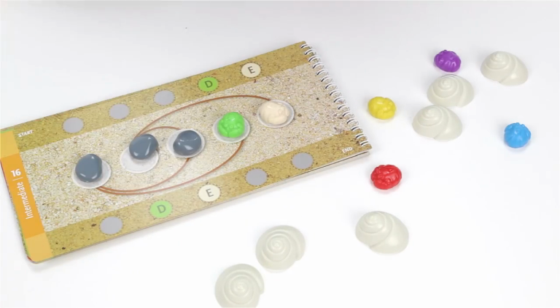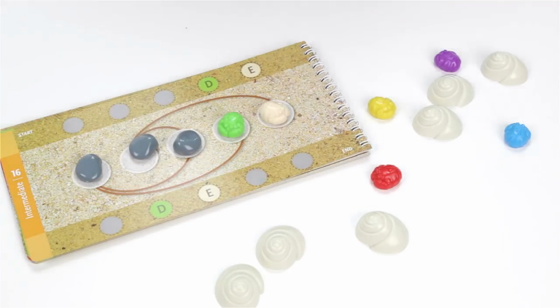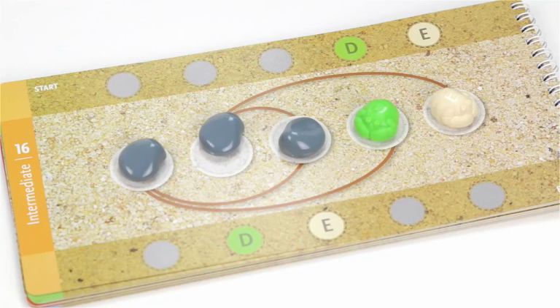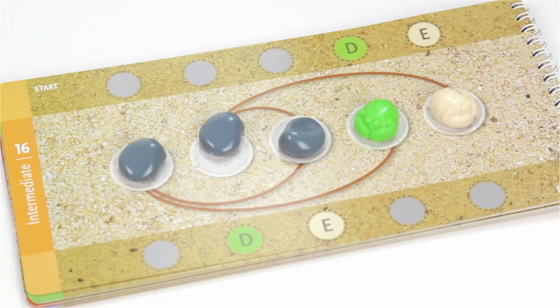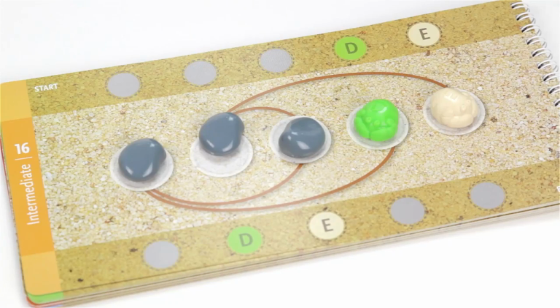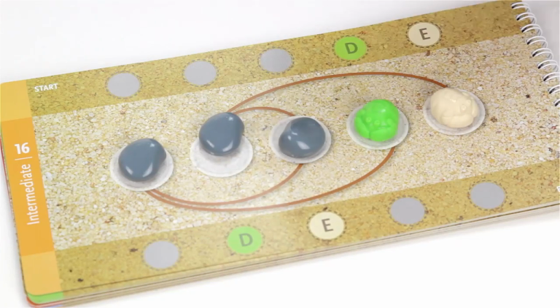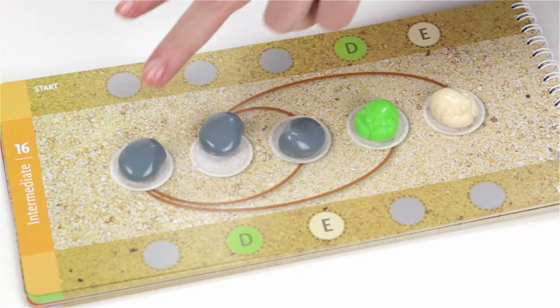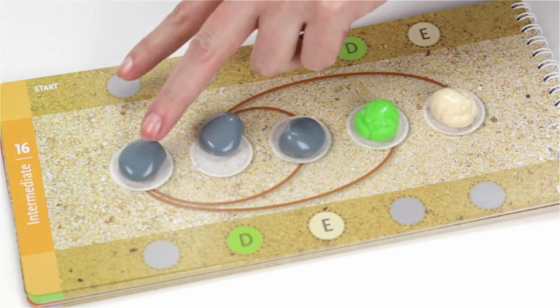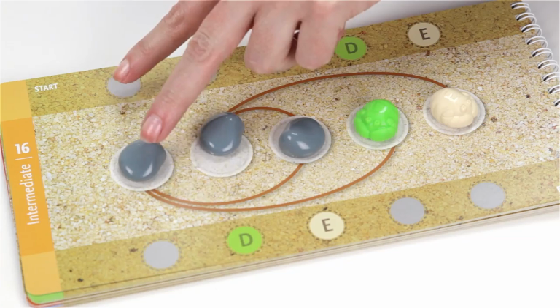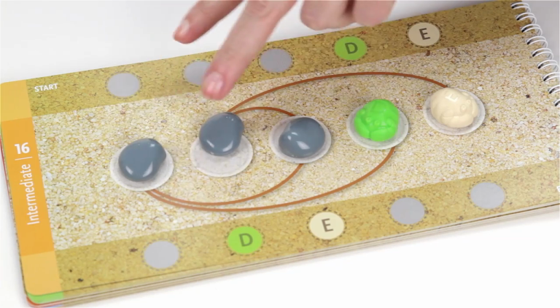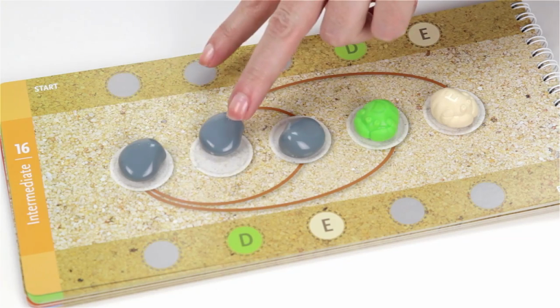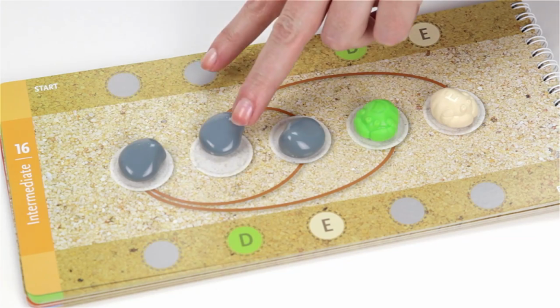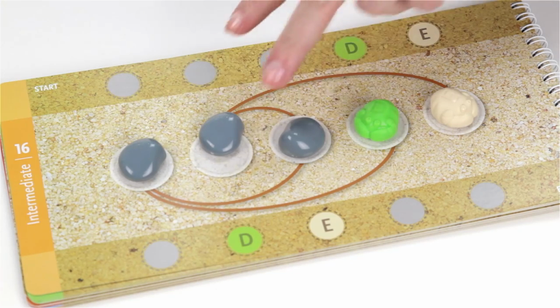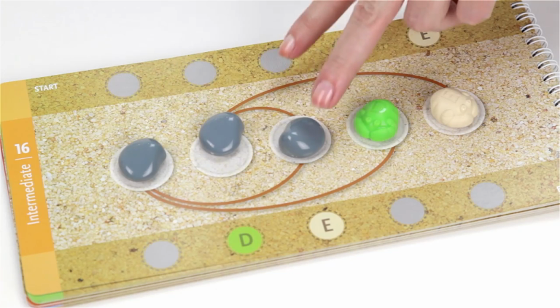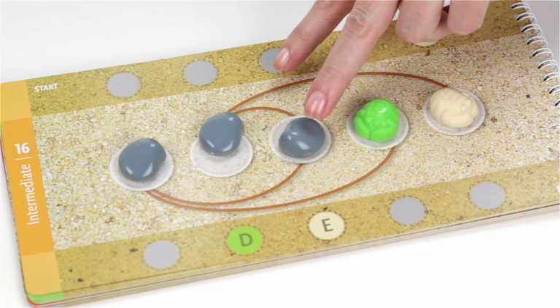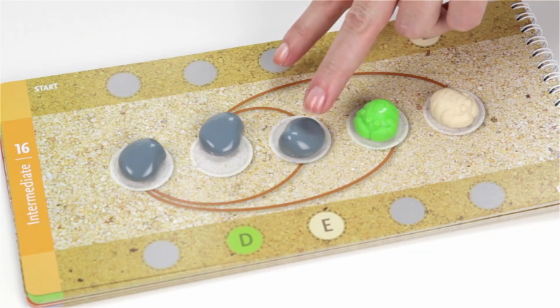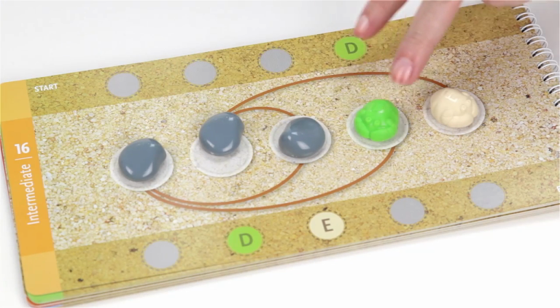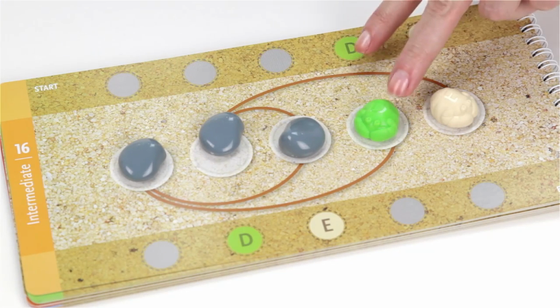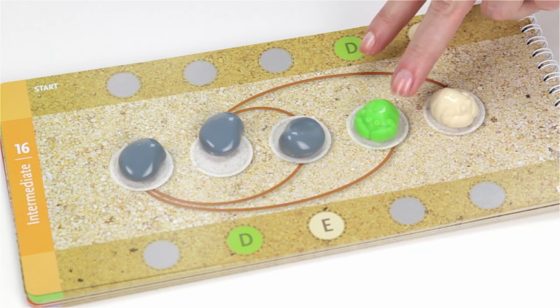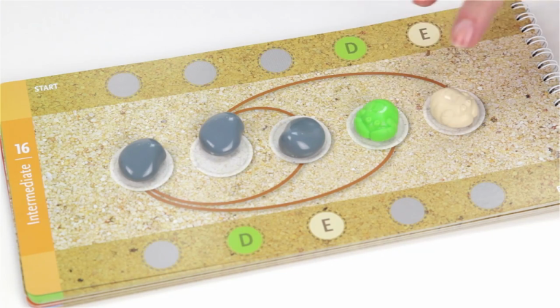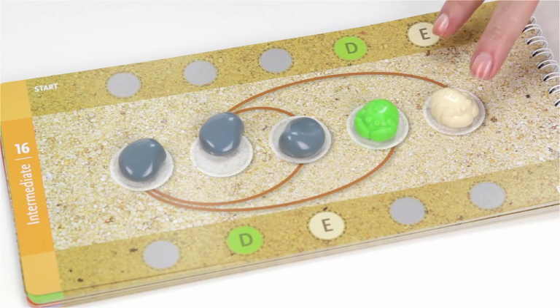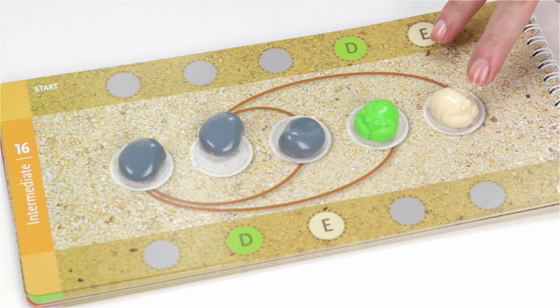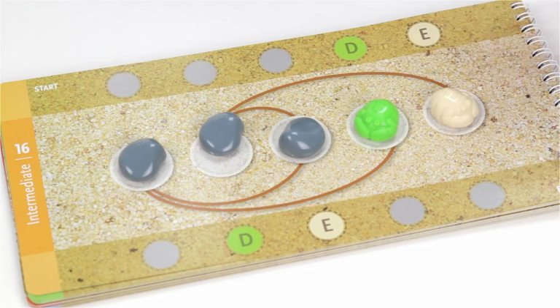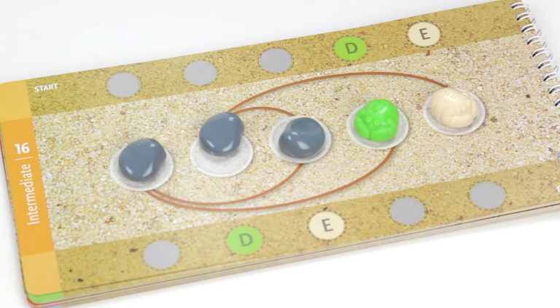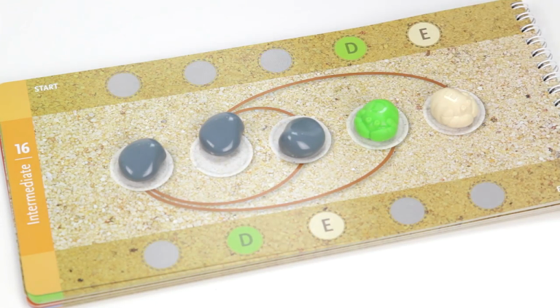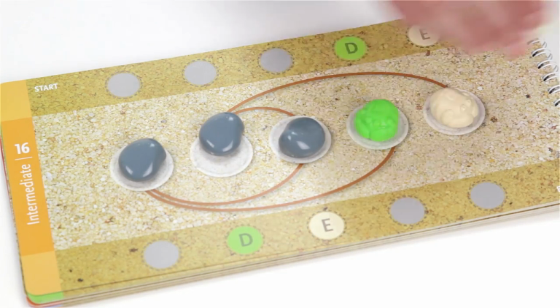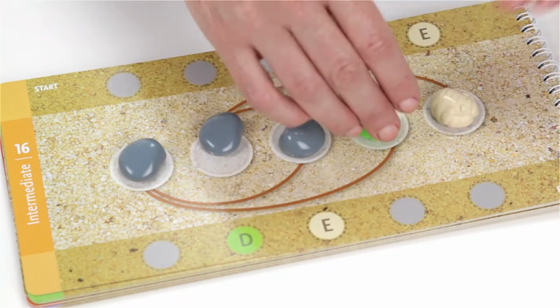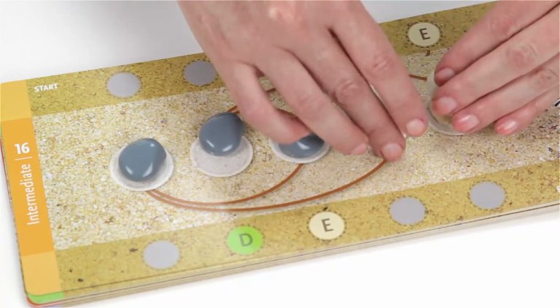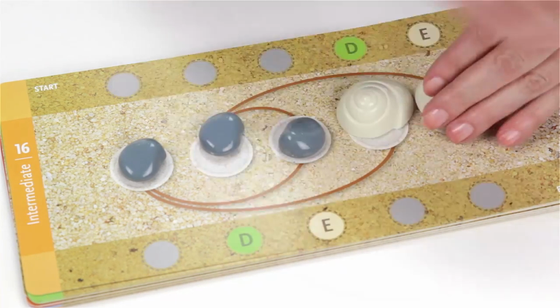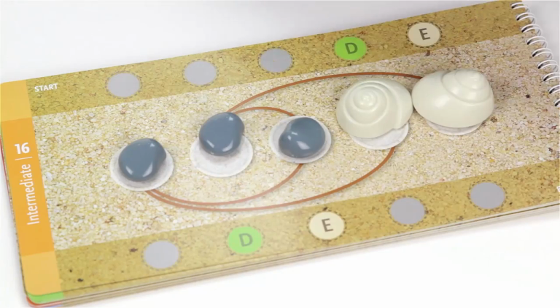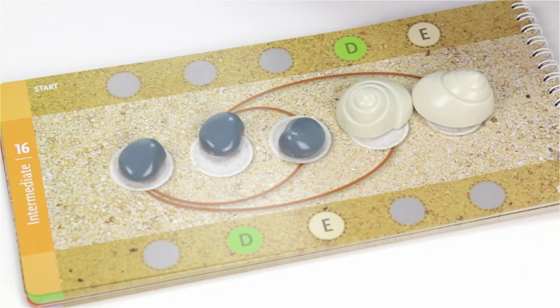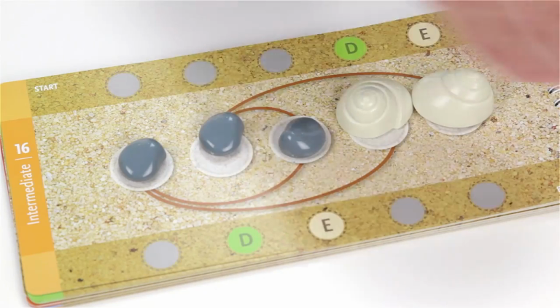For example, we have stone, stone, stone, D, and E. Then we cover them all with shells.